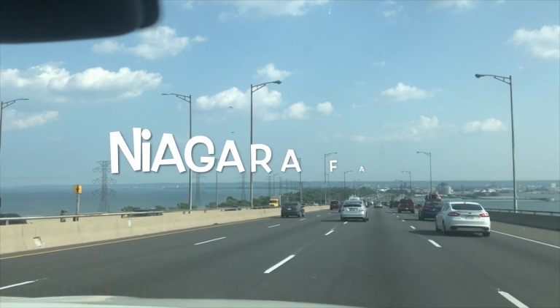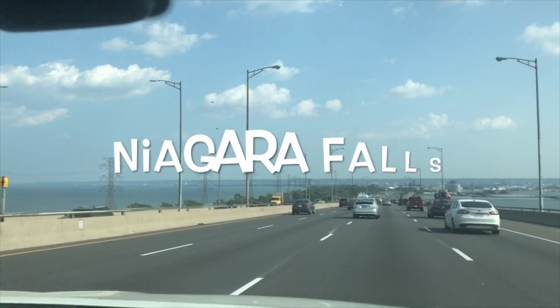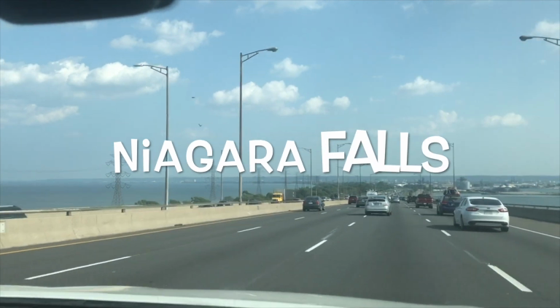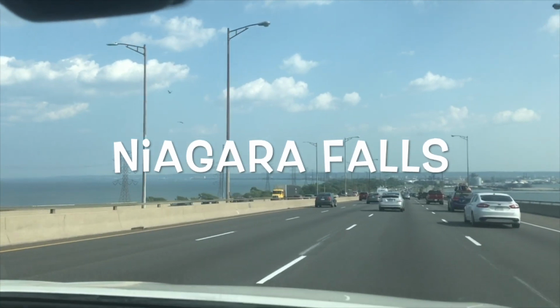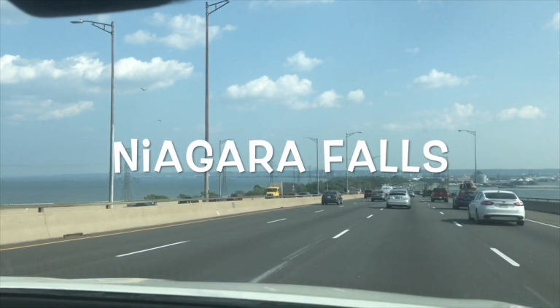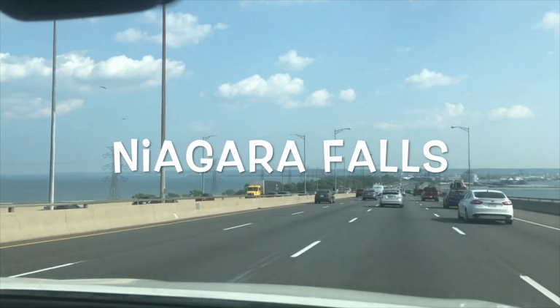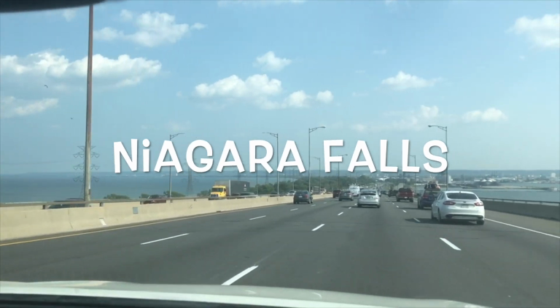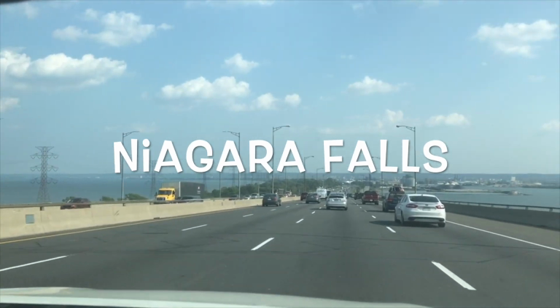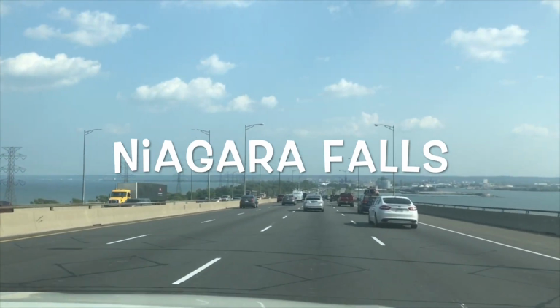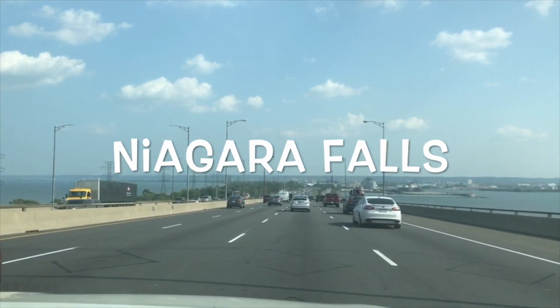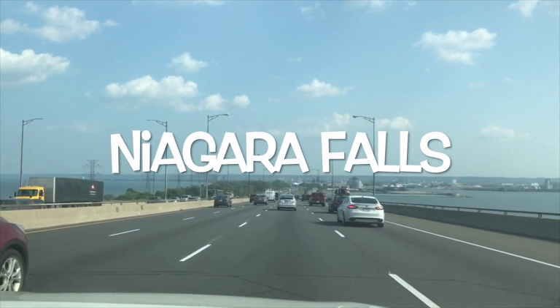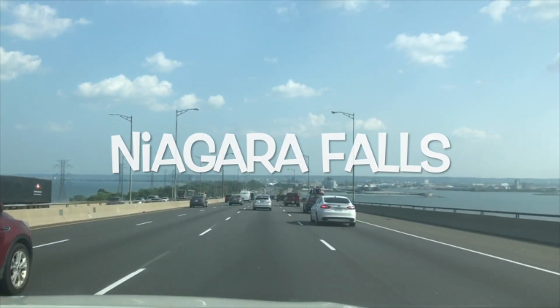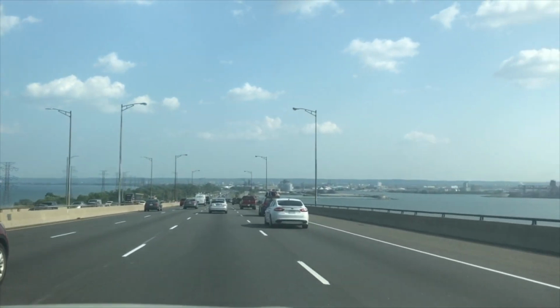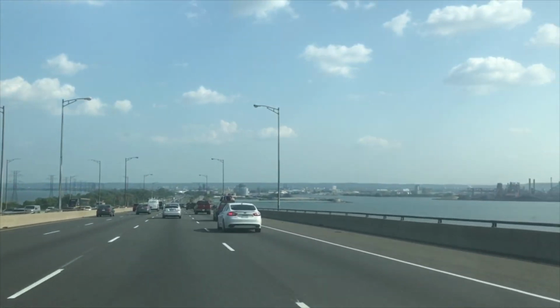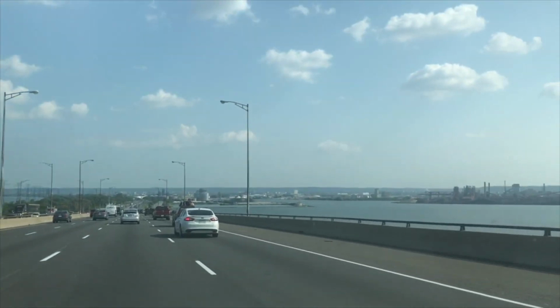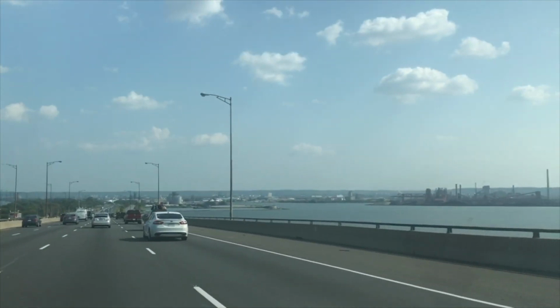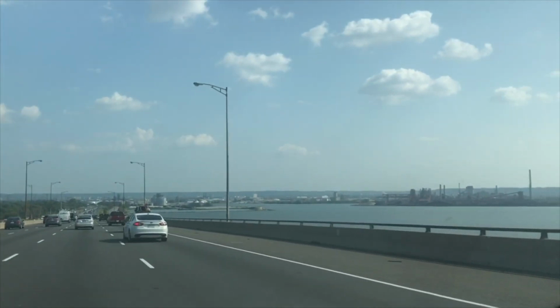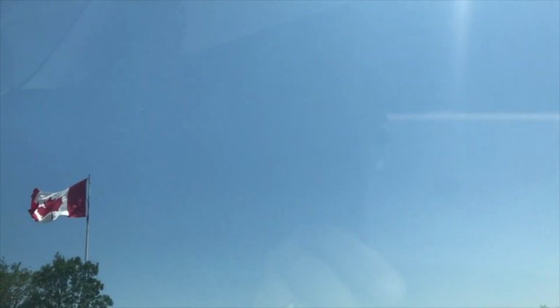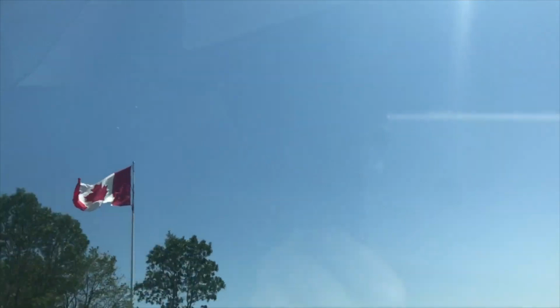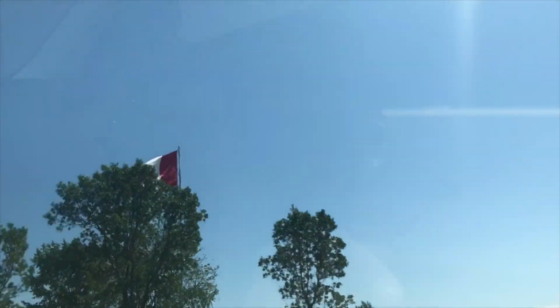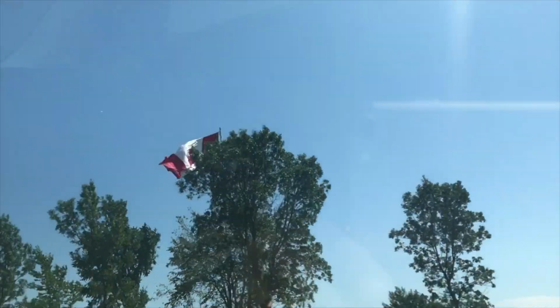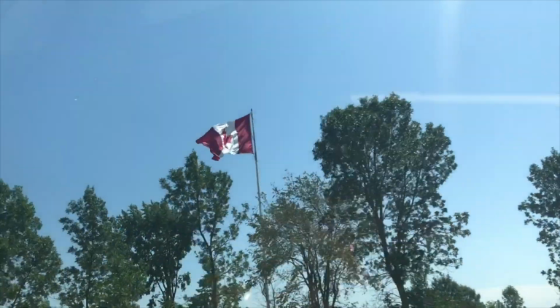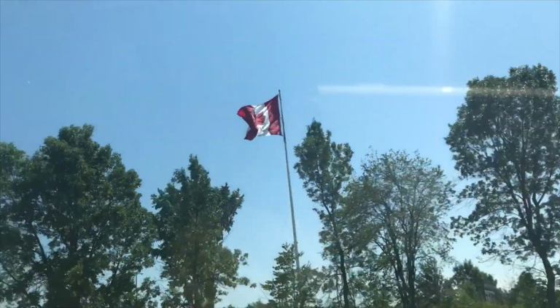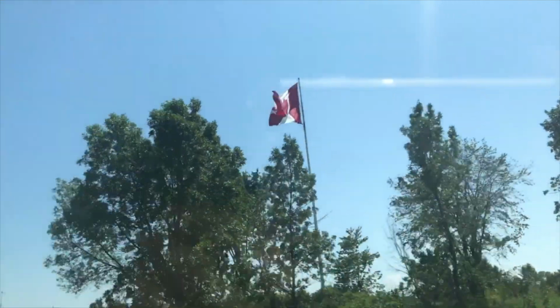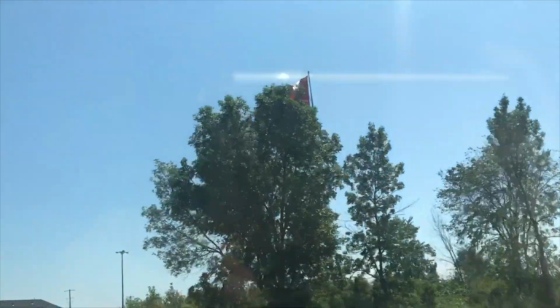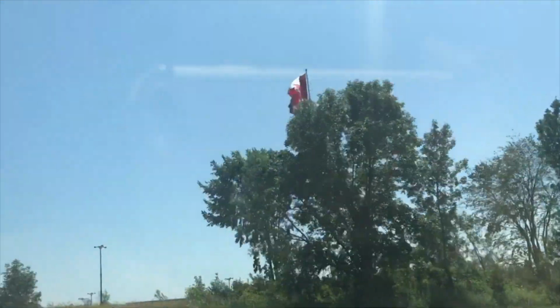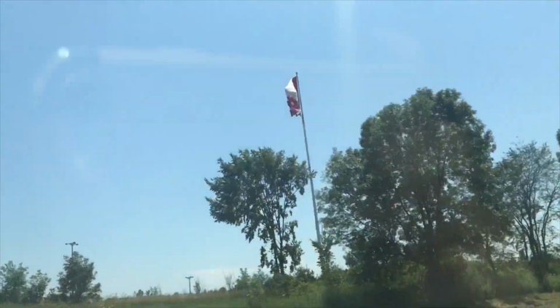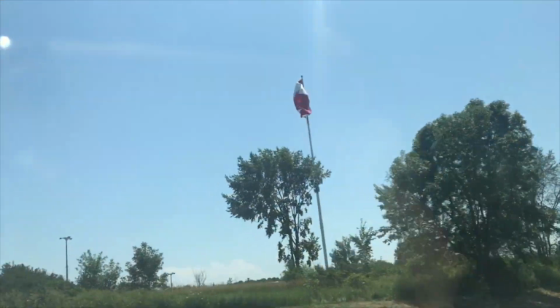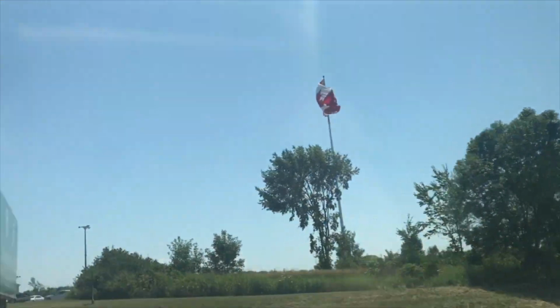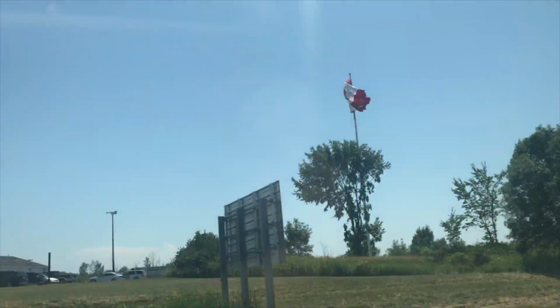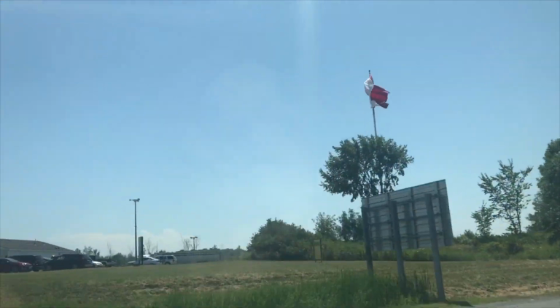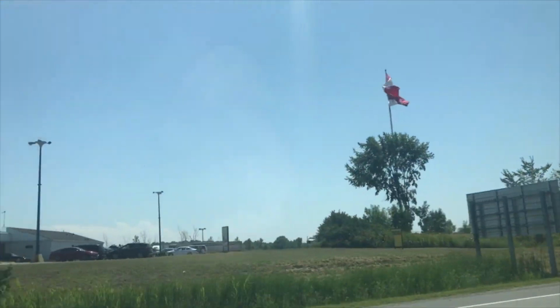Hi guys! Since it's our first year anniversary here in Canada, we've decided to celebrate in Niagara Falls and see the beauty of Toronto.